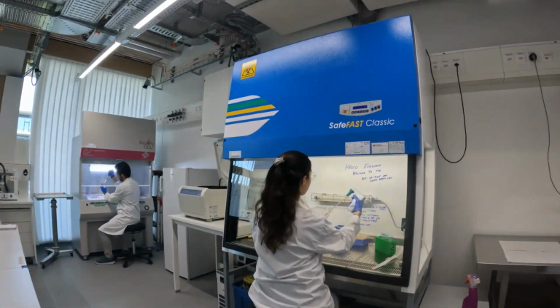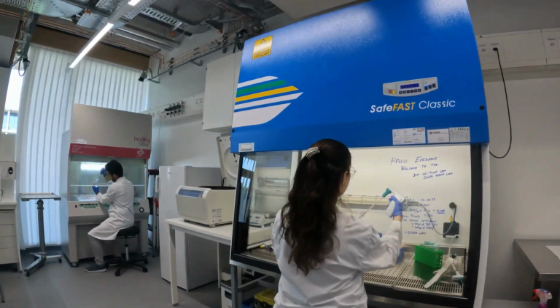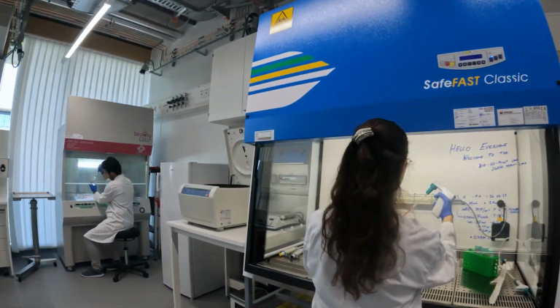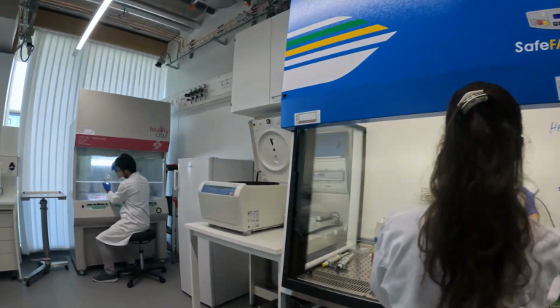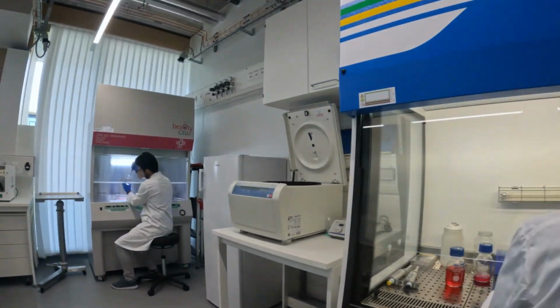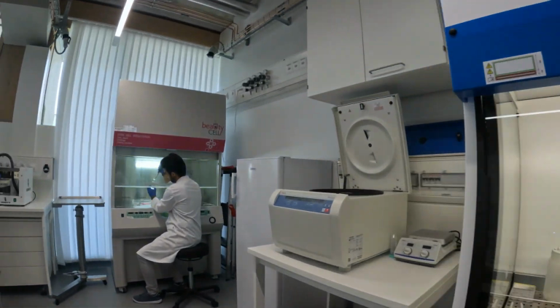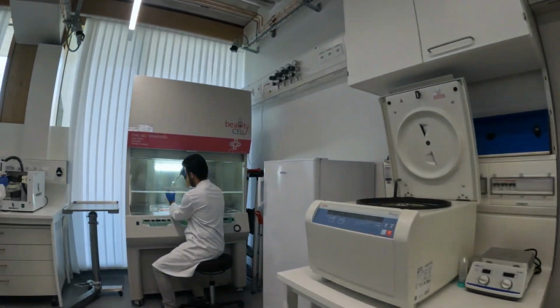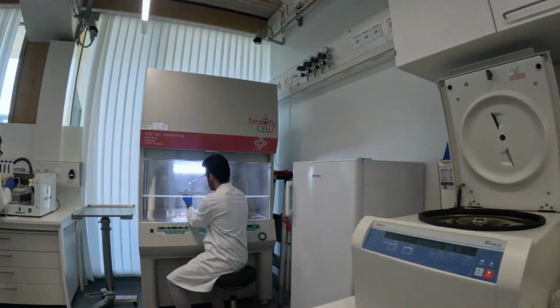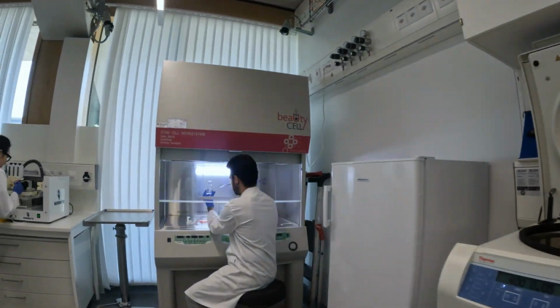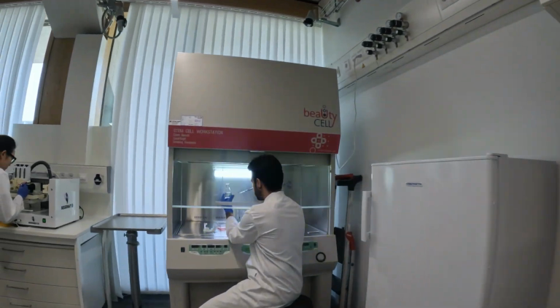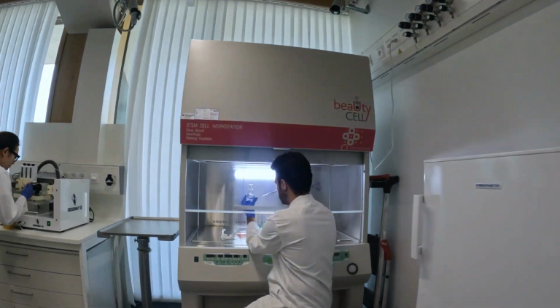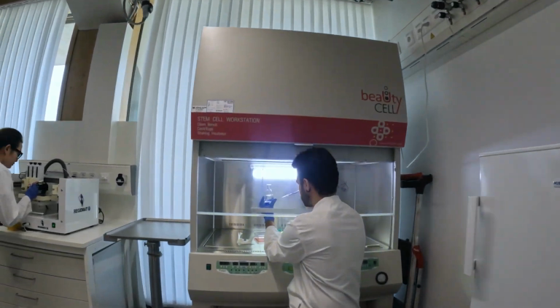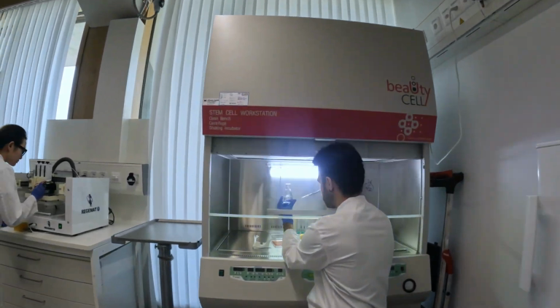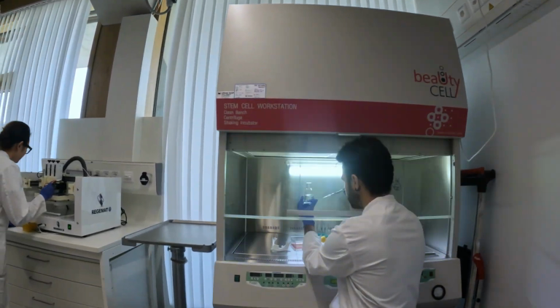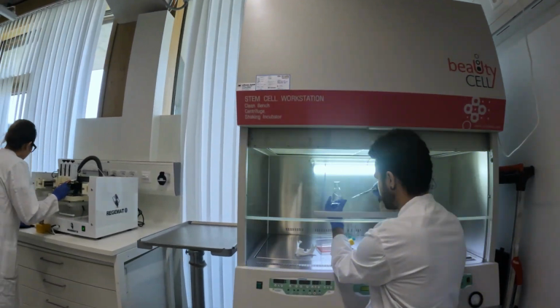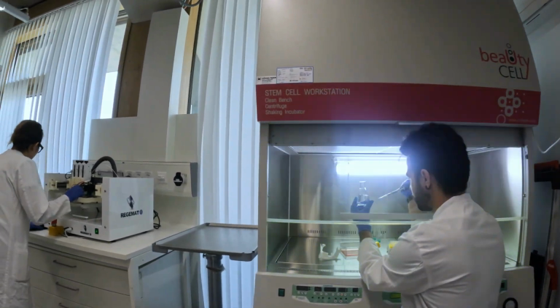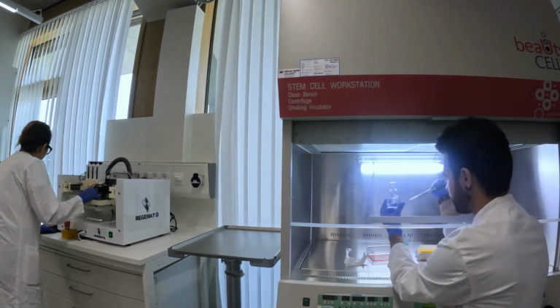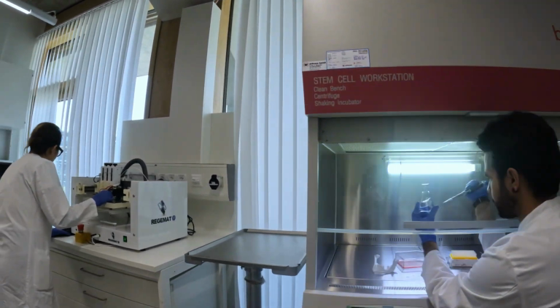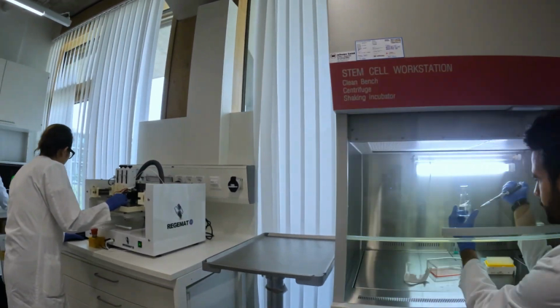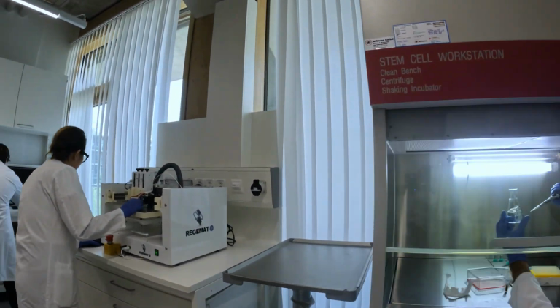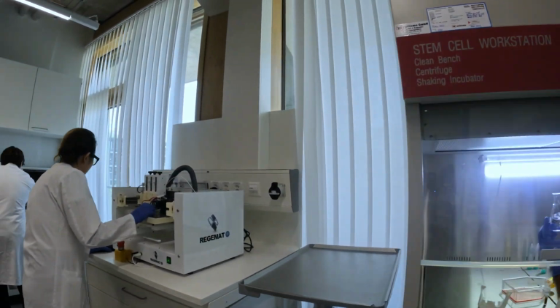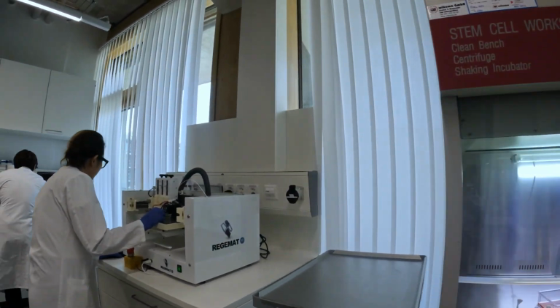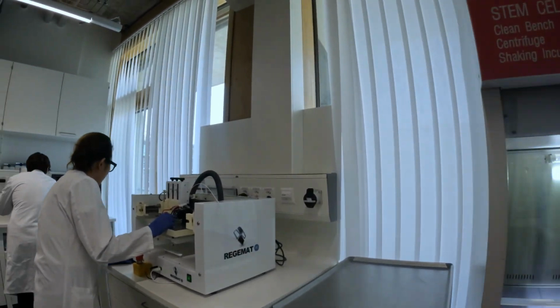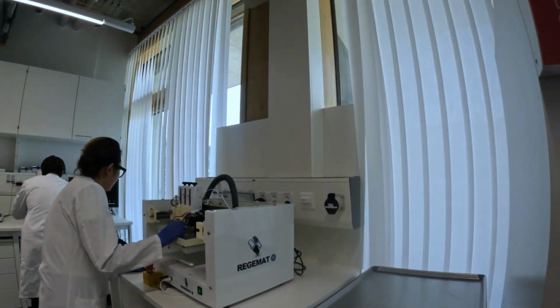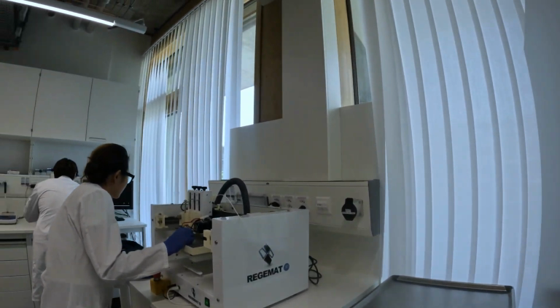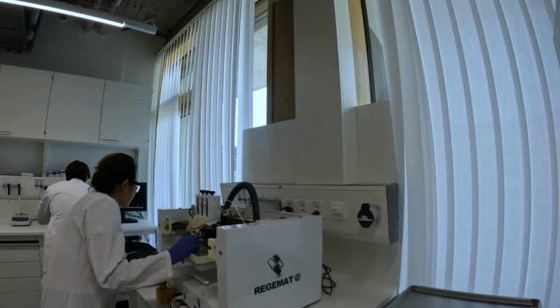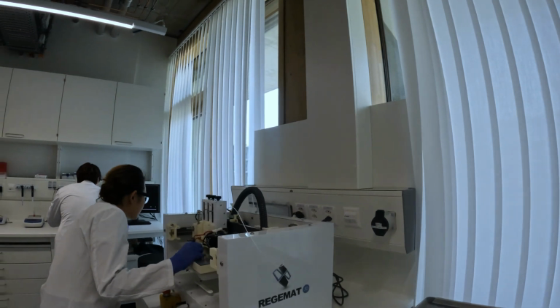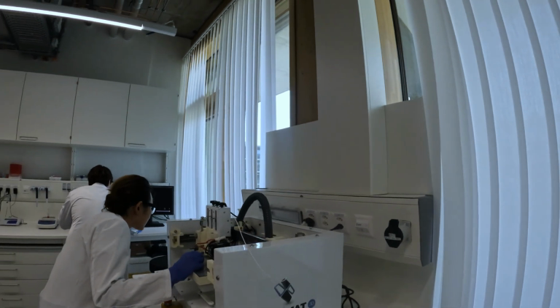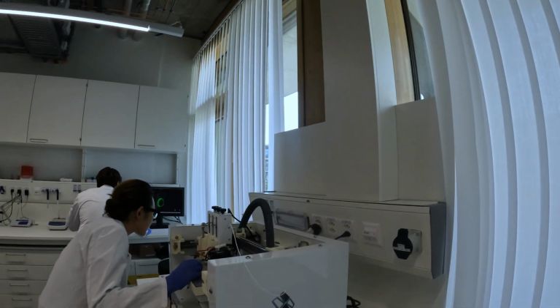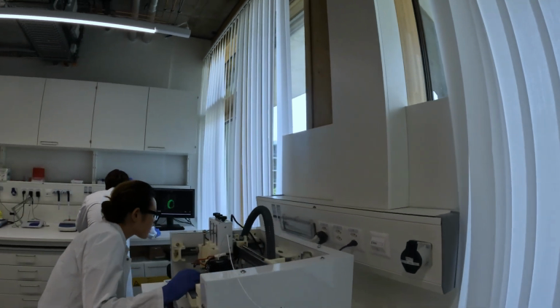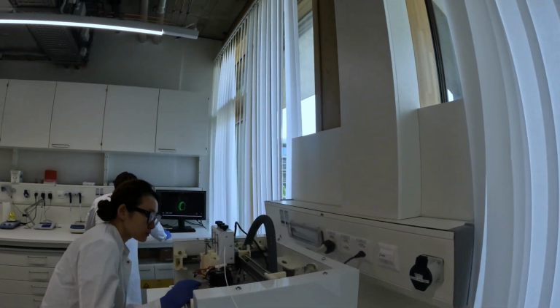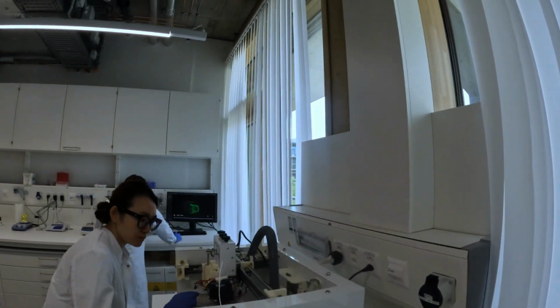In the biosafety labs, we are developing bio-inks for 3D printed implants.